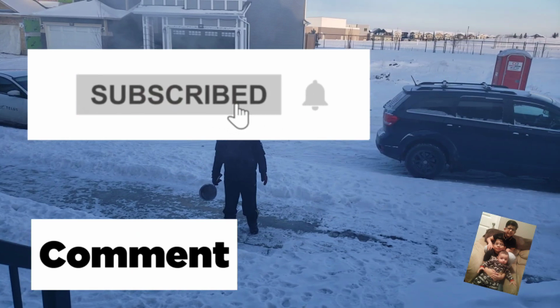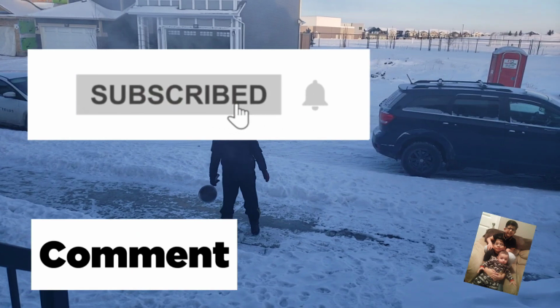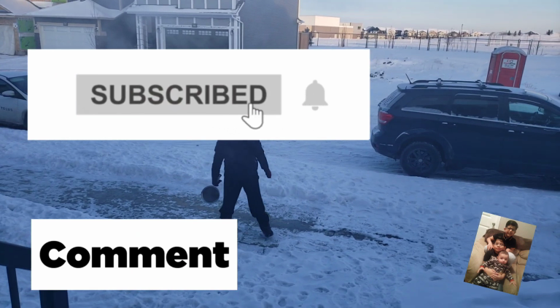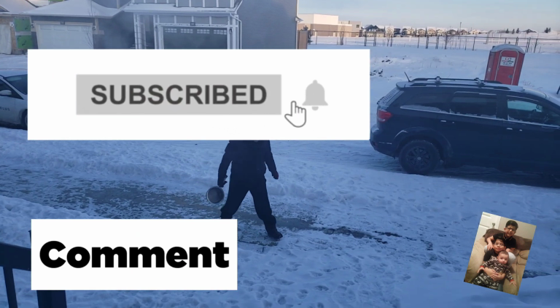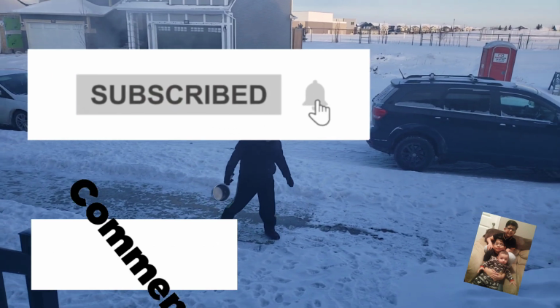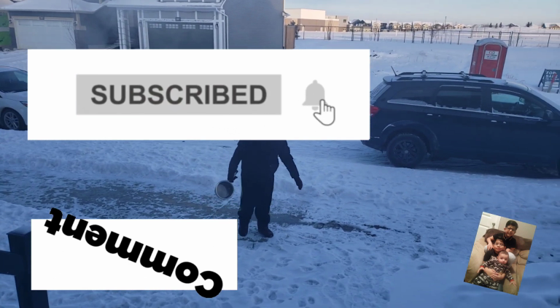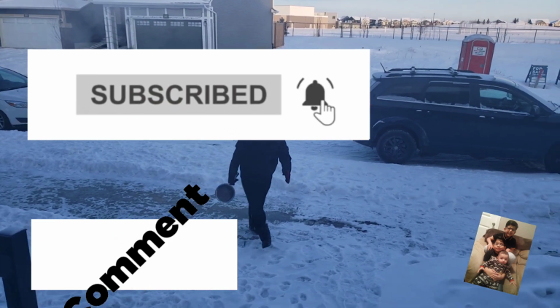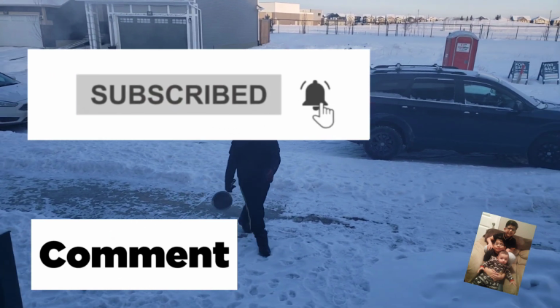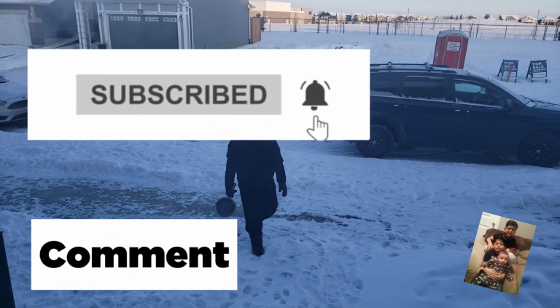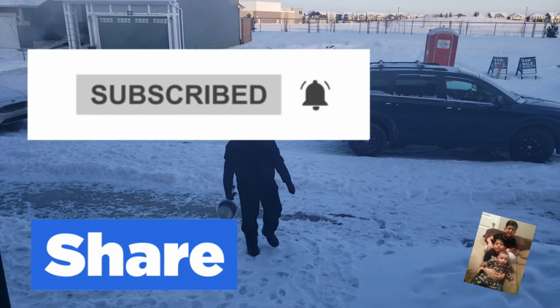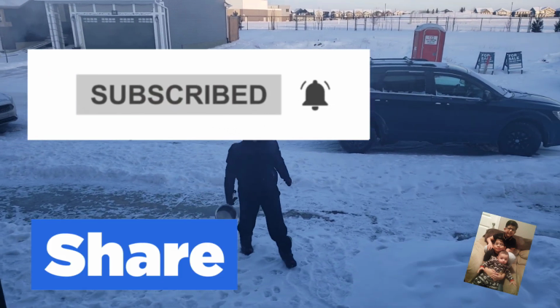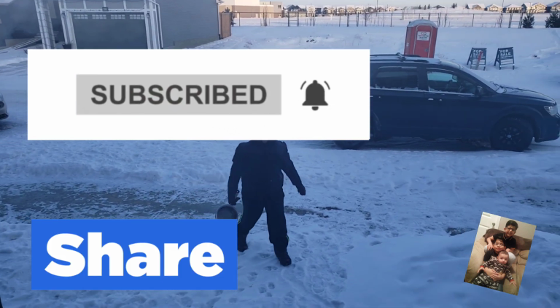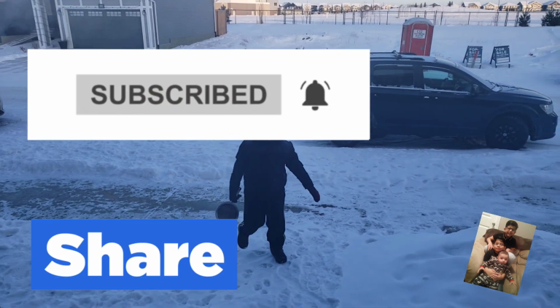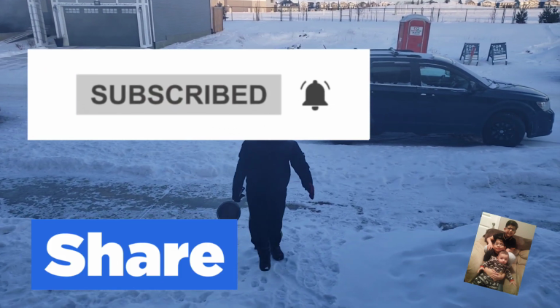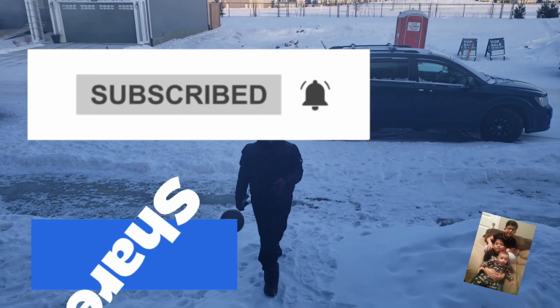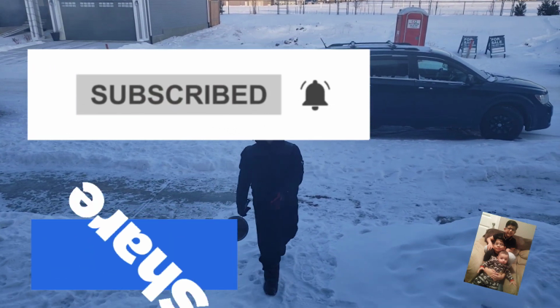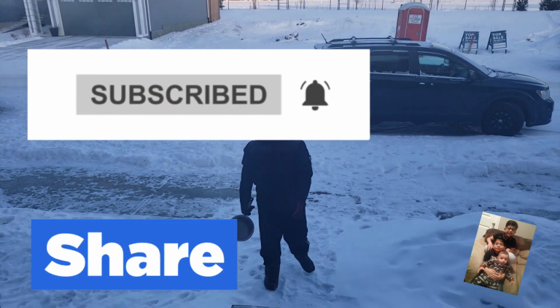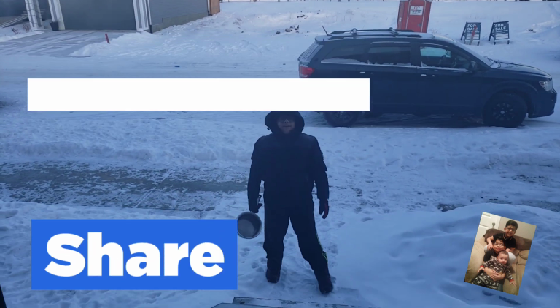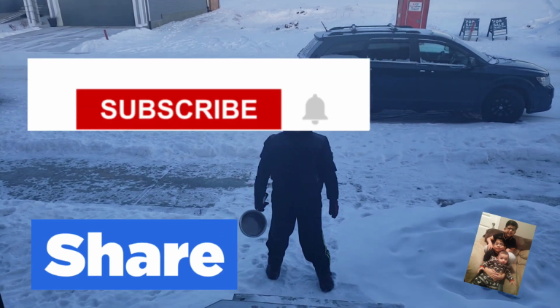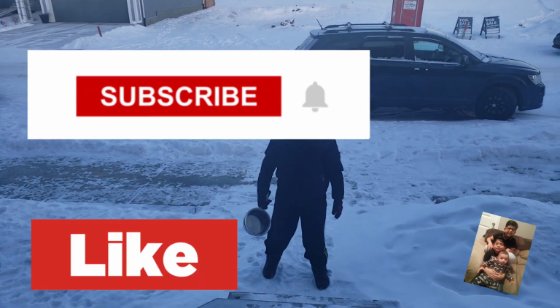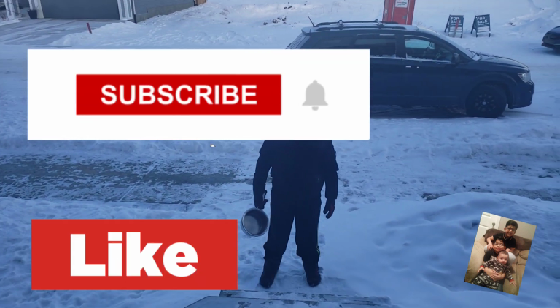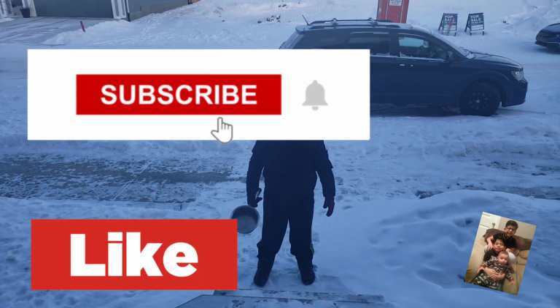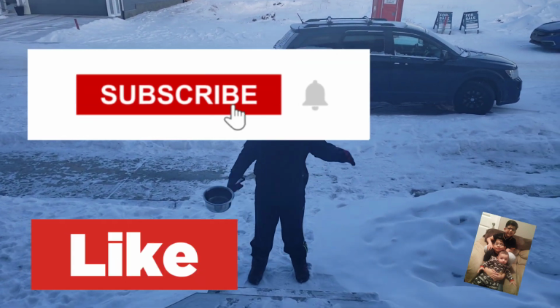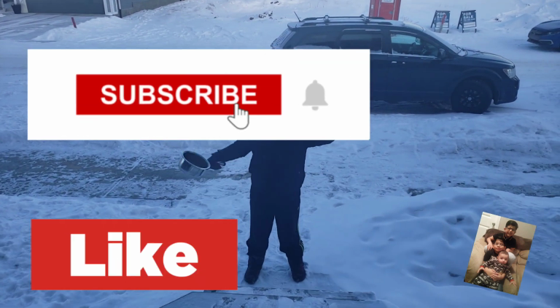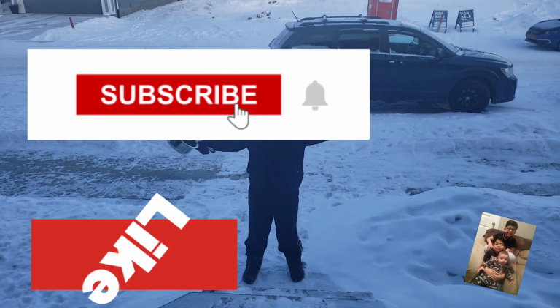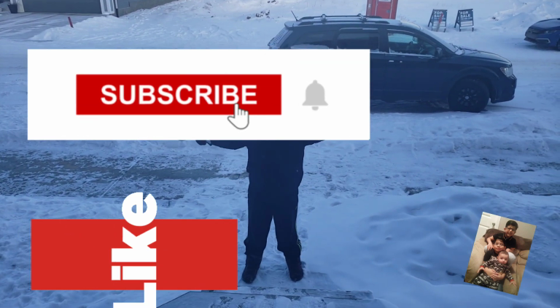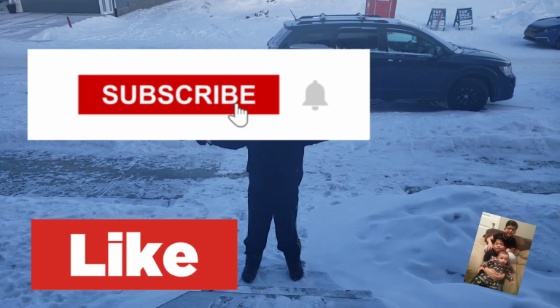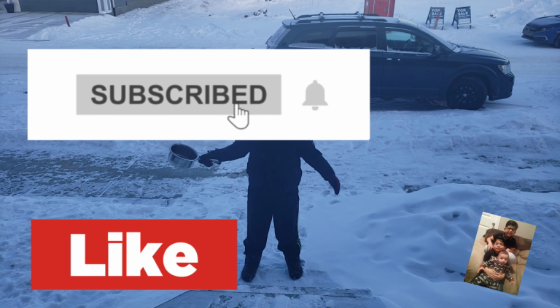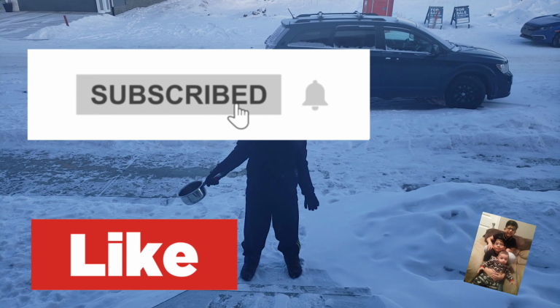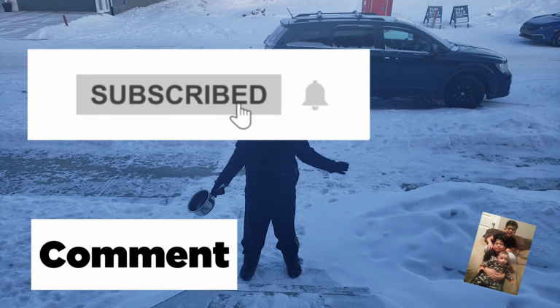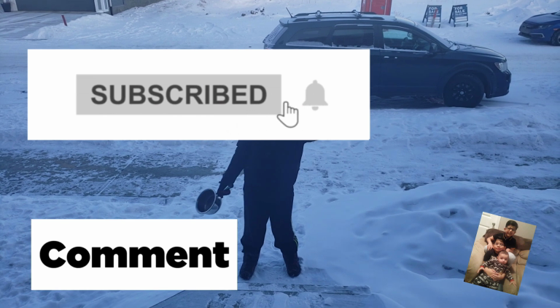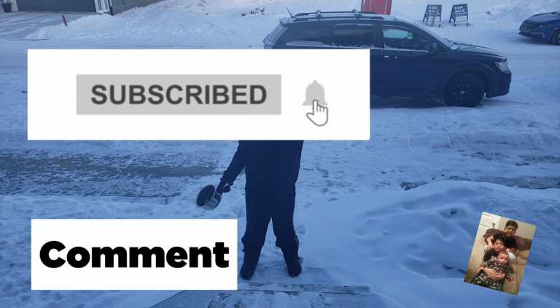Remember to like and subscribe and share our video with everyone you know! Bye!